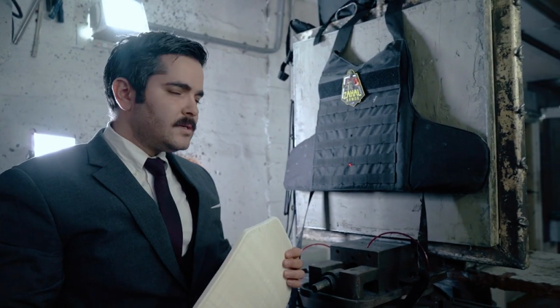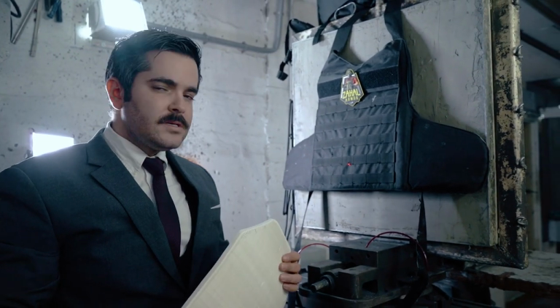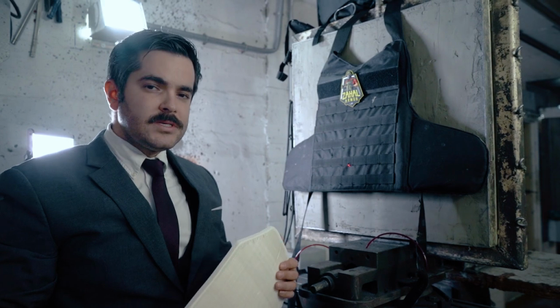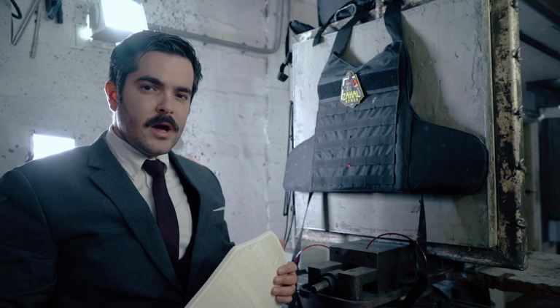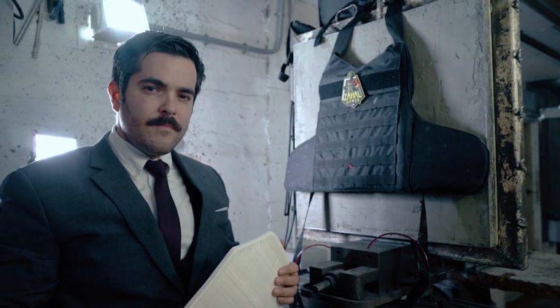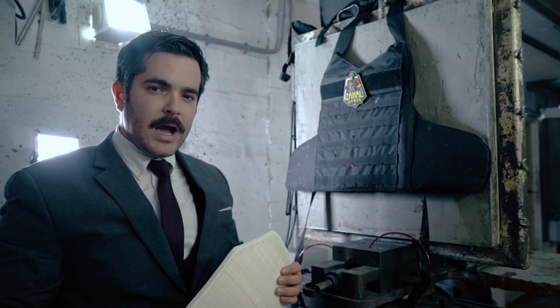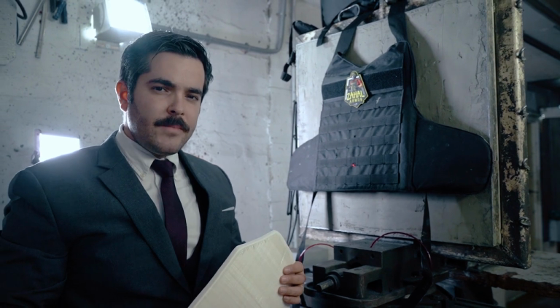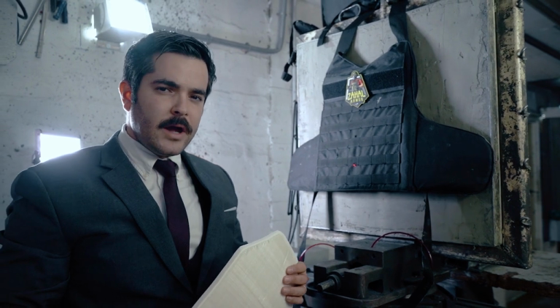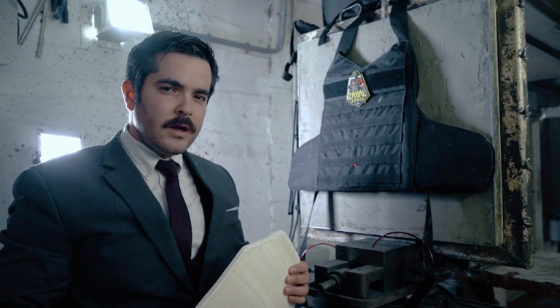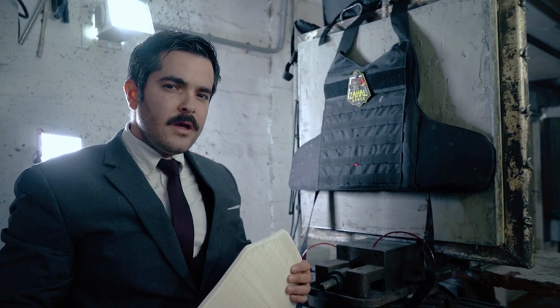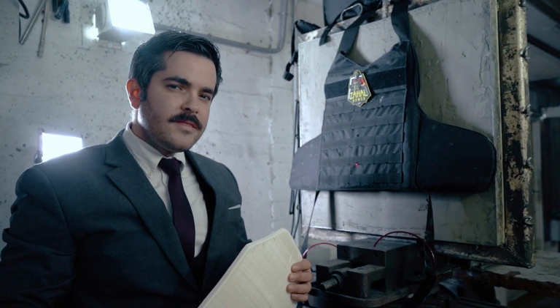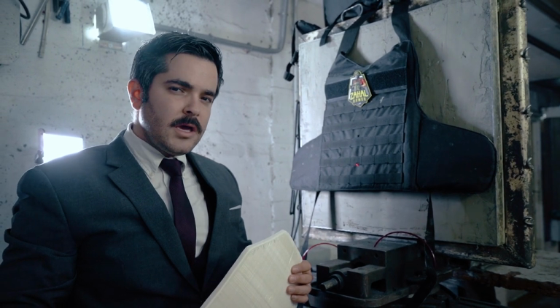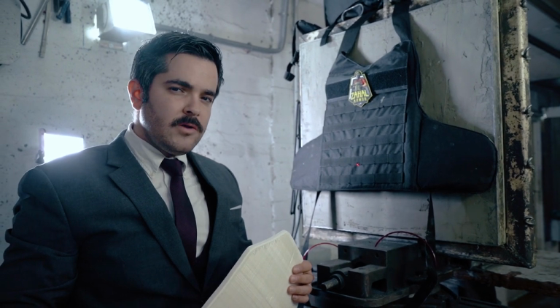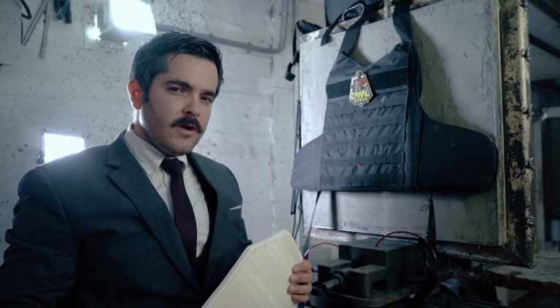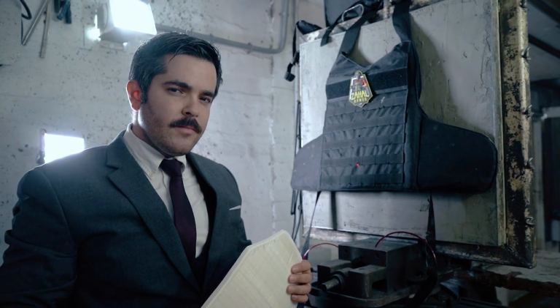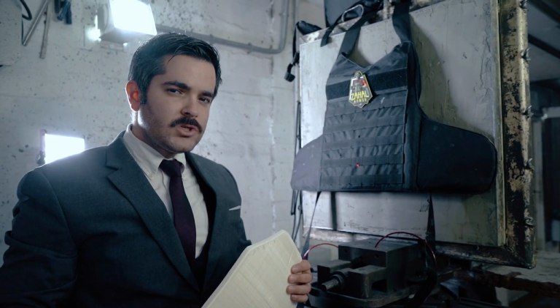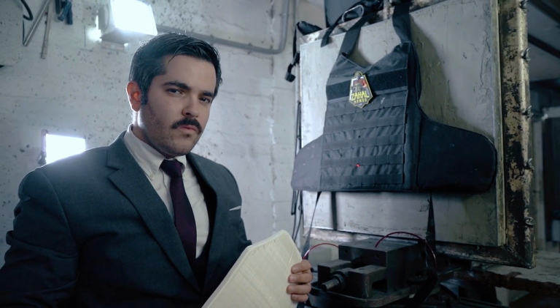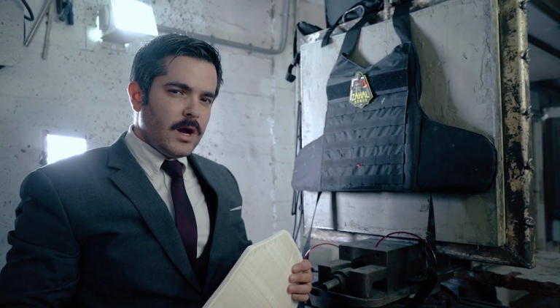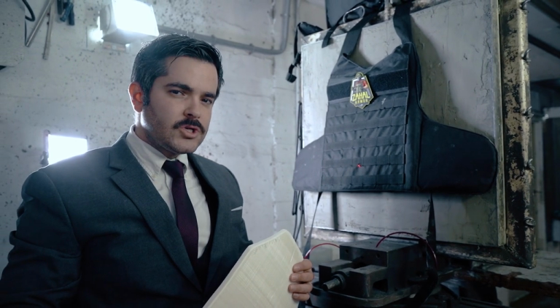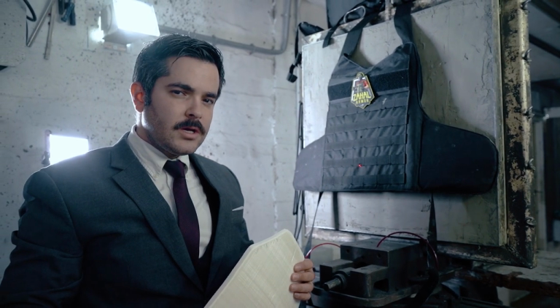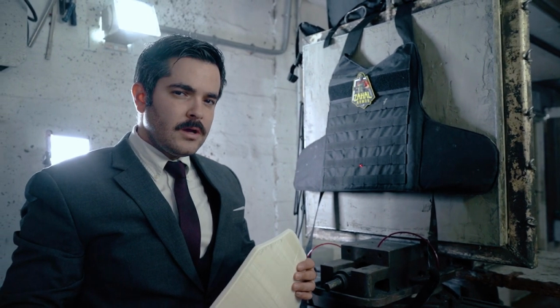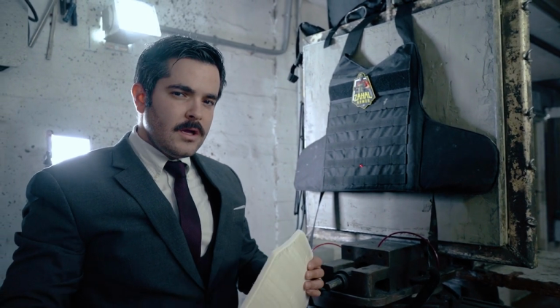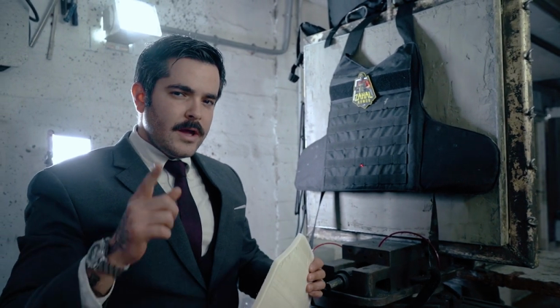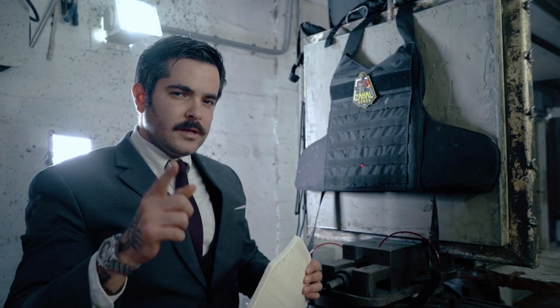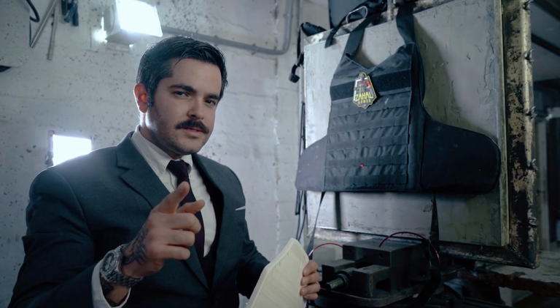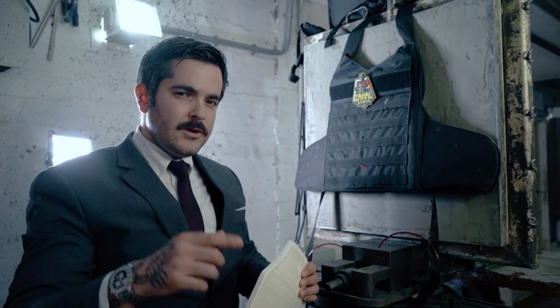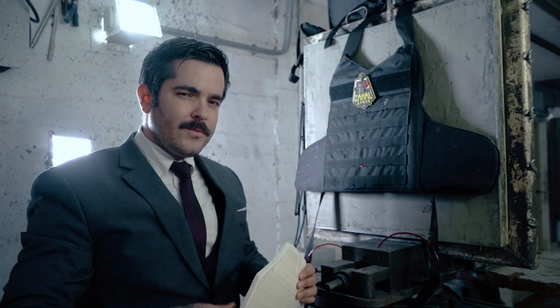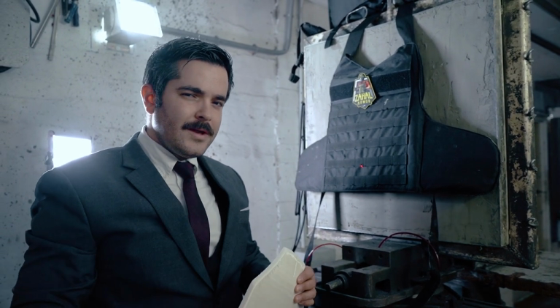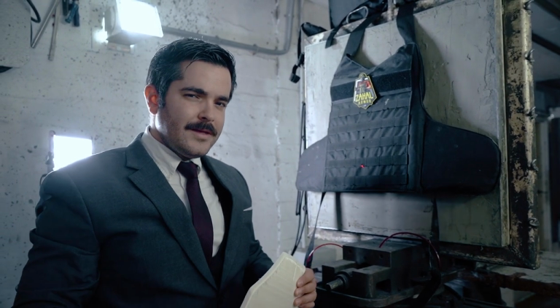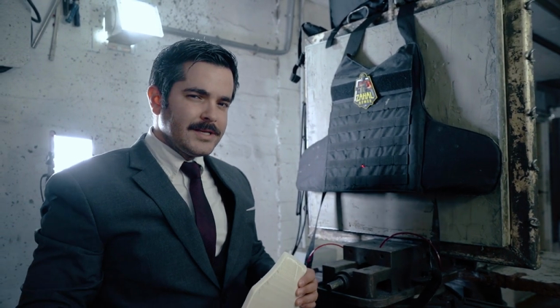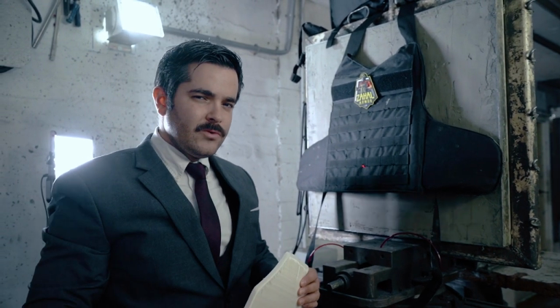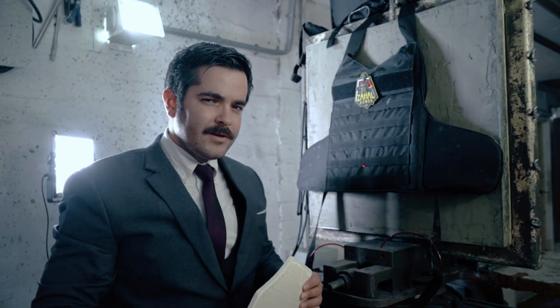This is the Masada backpack. Thank you very much for watching and I'll see you in the next video.